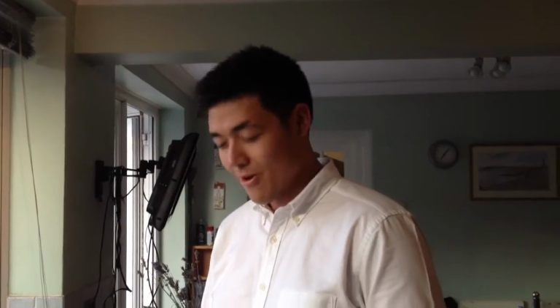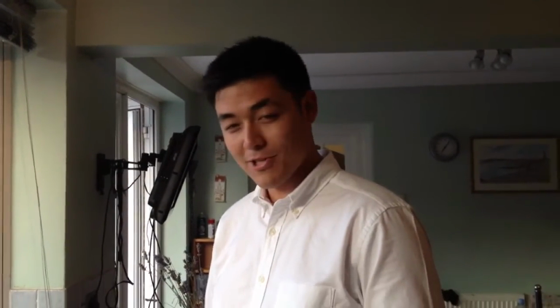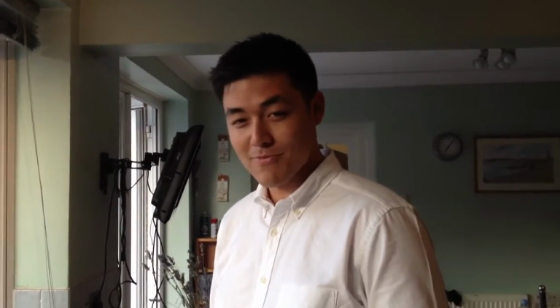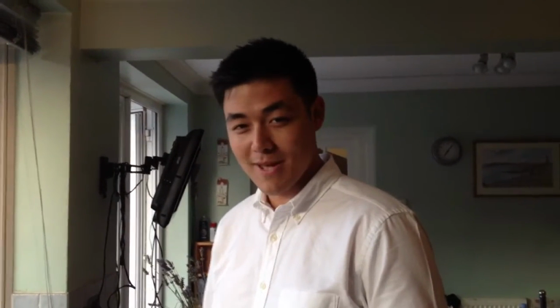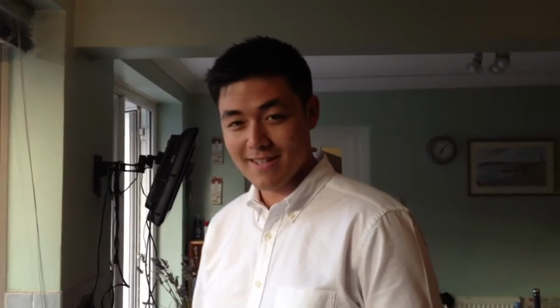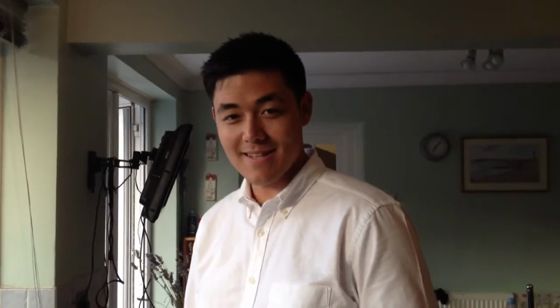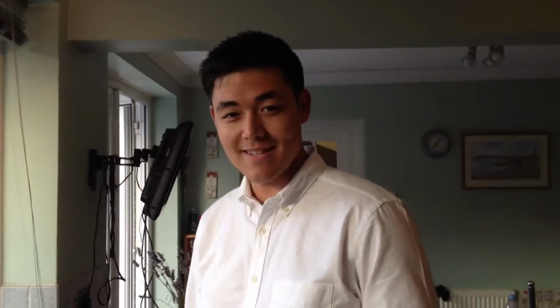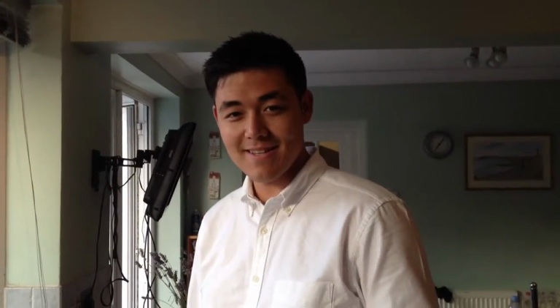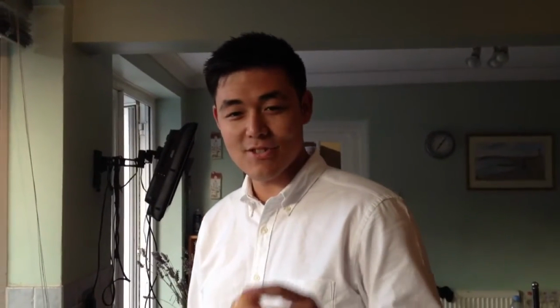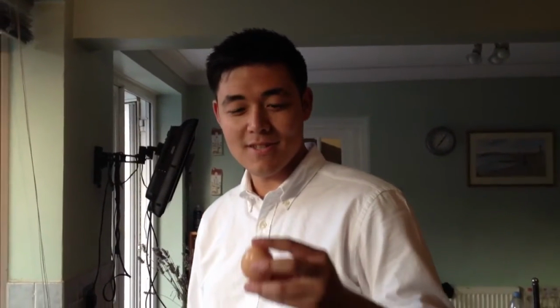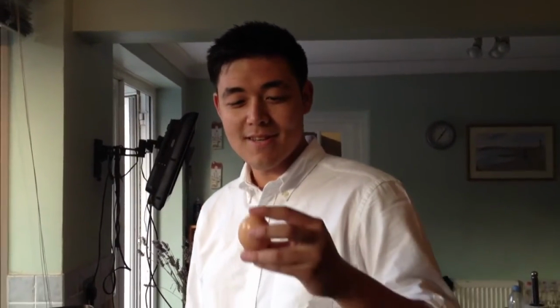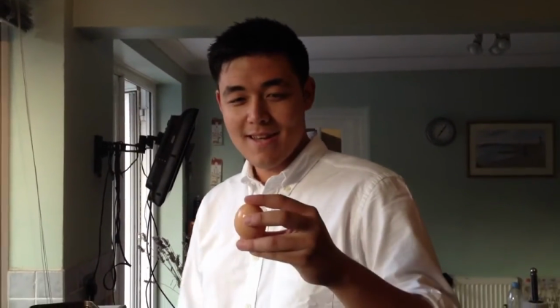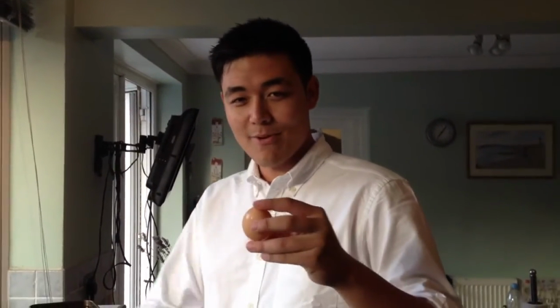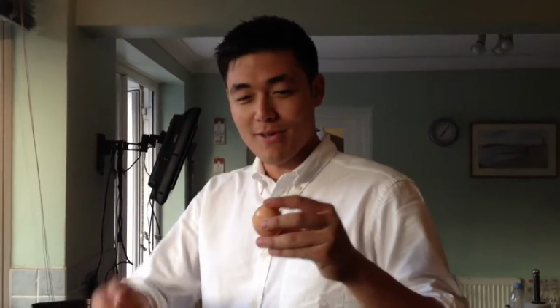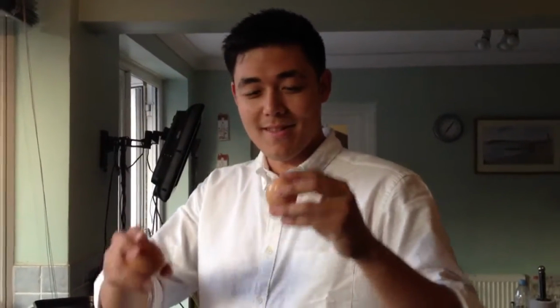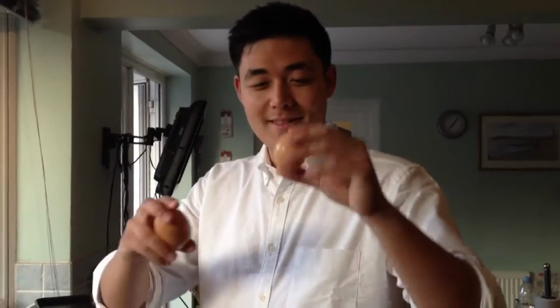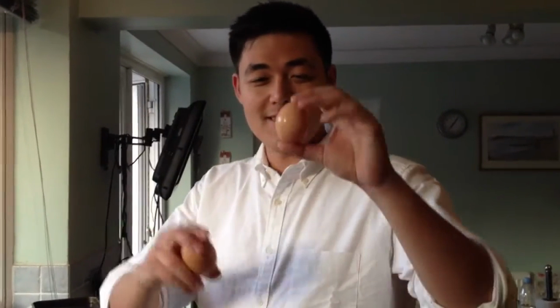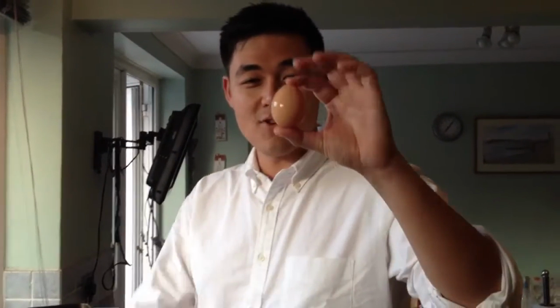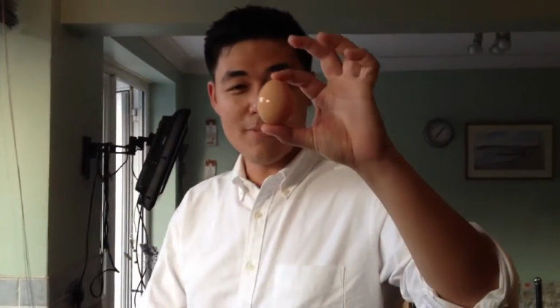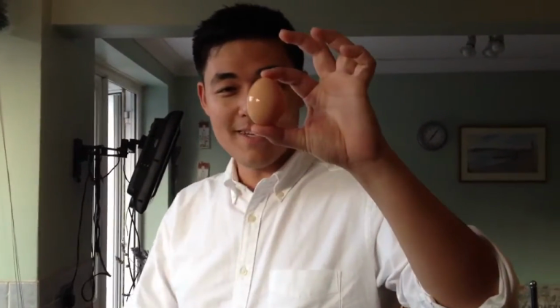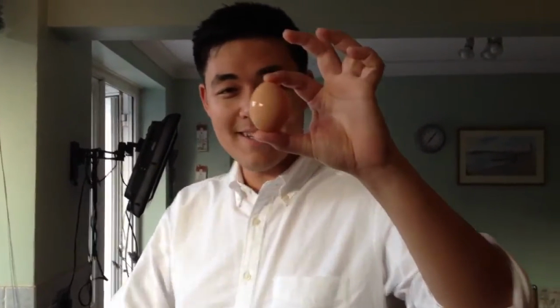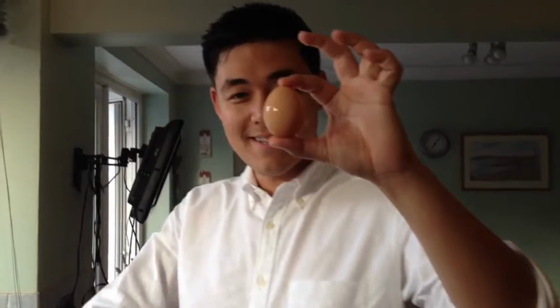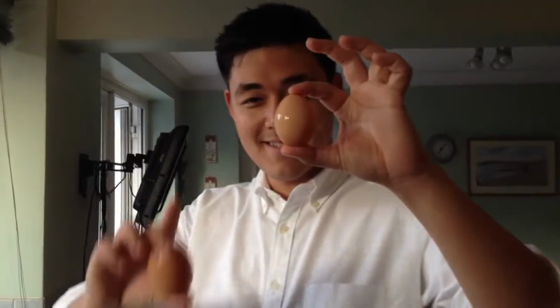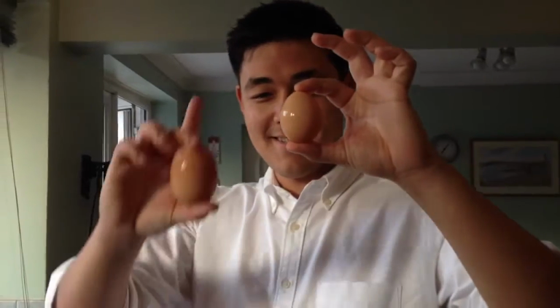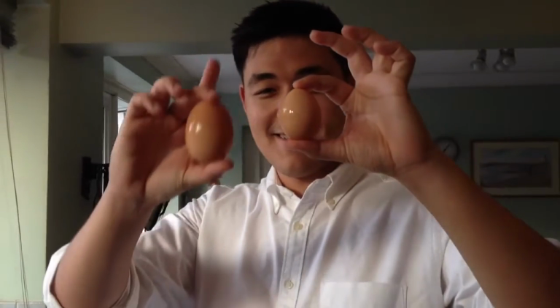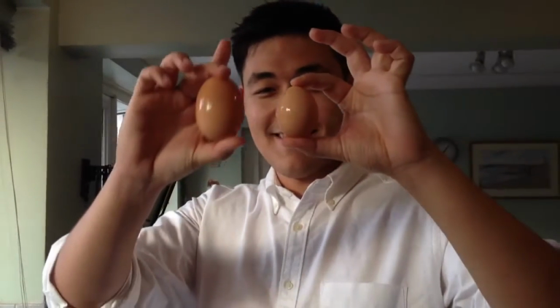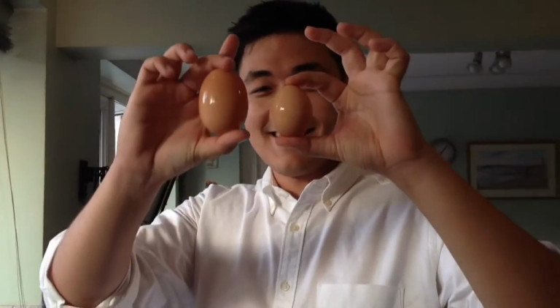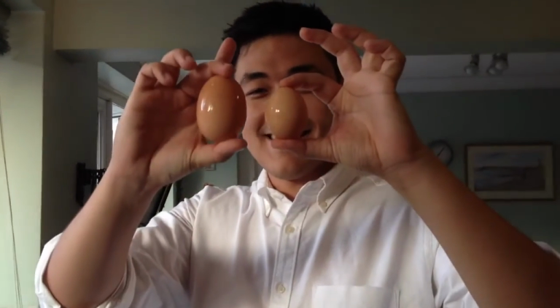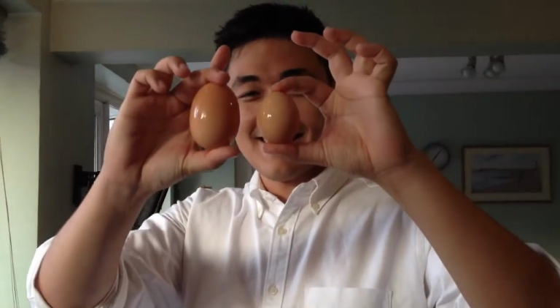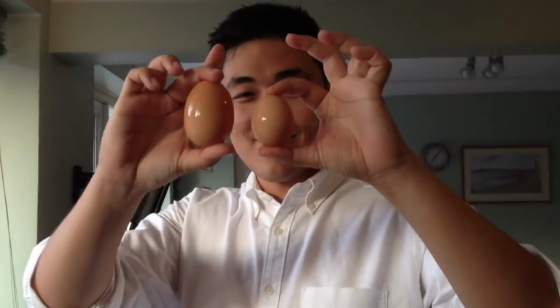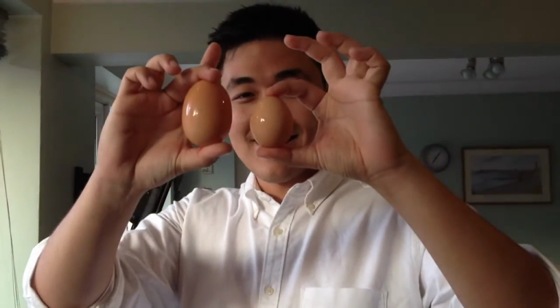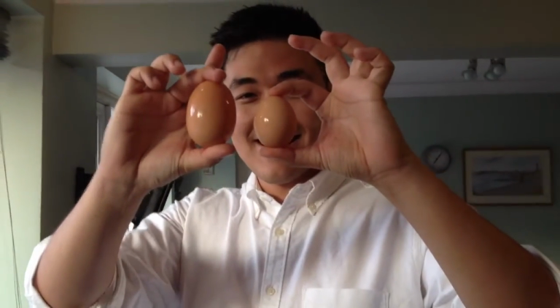We've got some eggs laid today. This is our normal egg, and this is the egg that was laid.